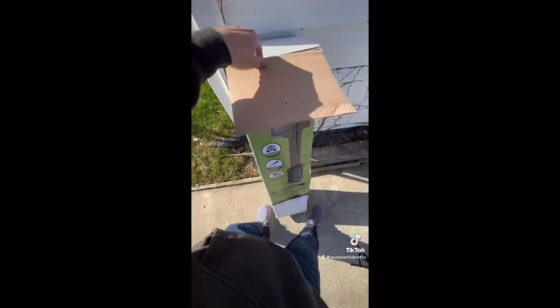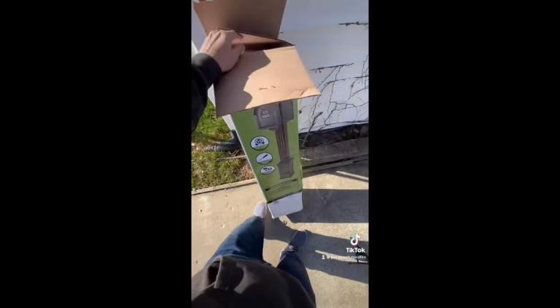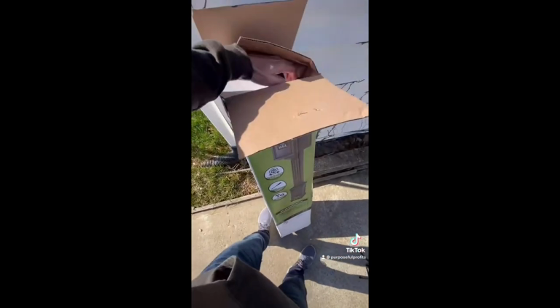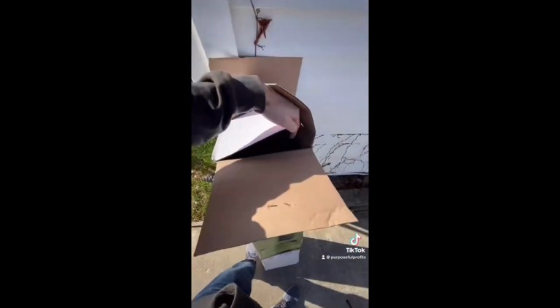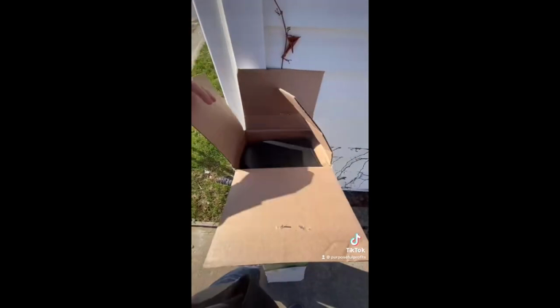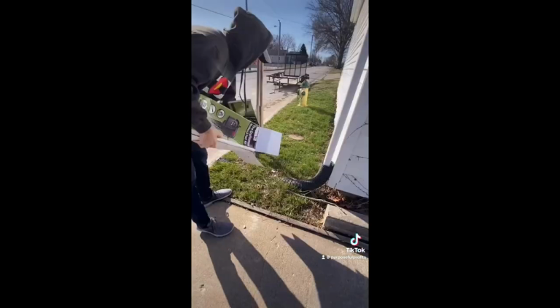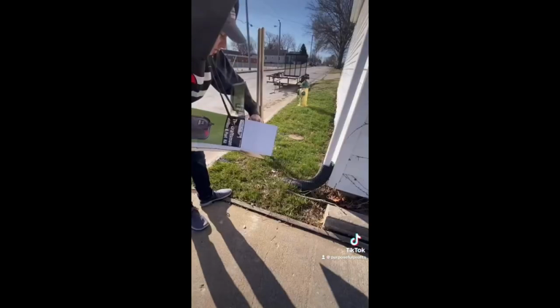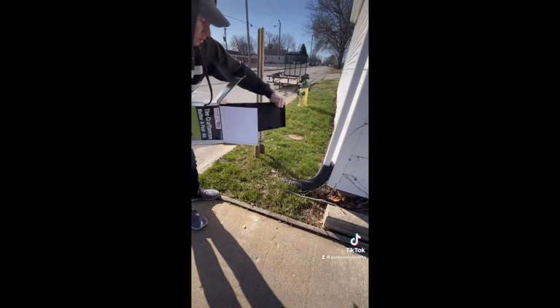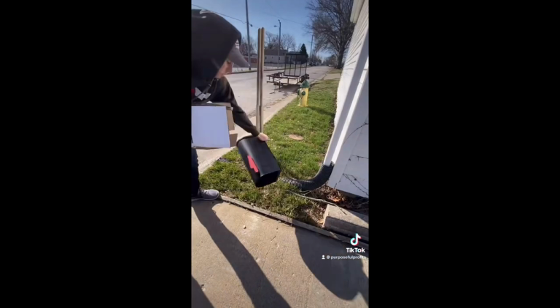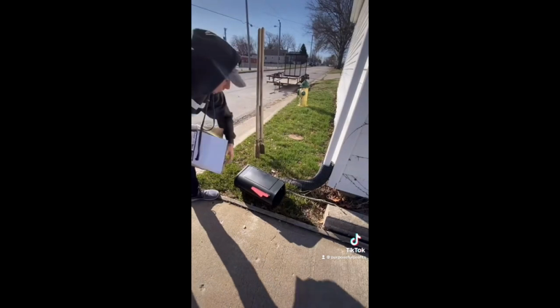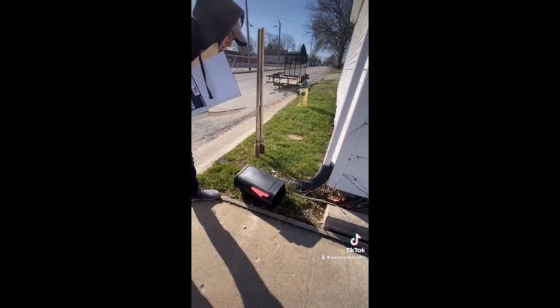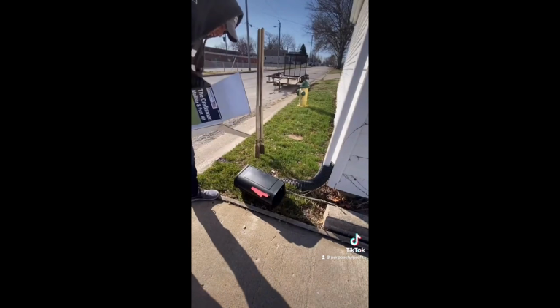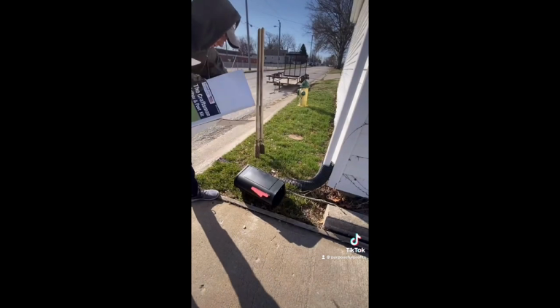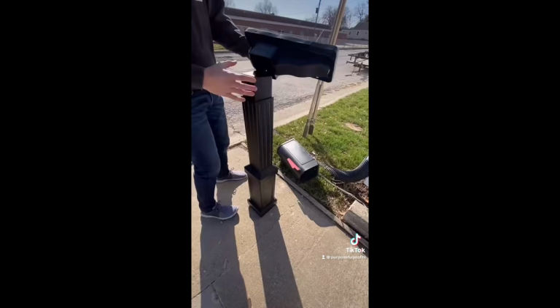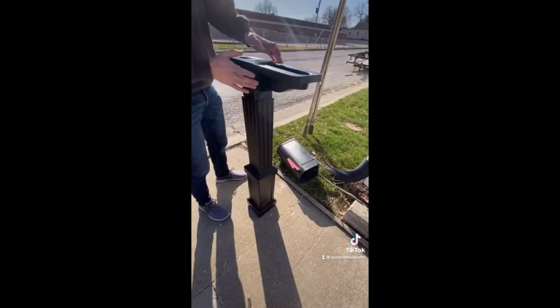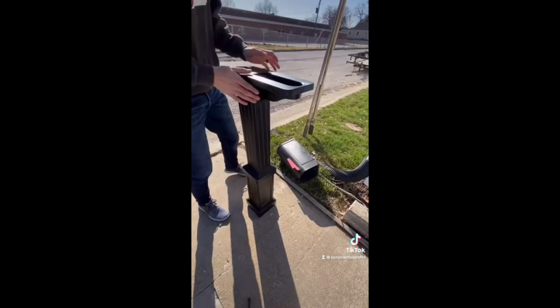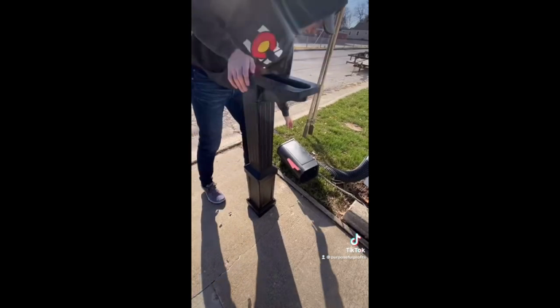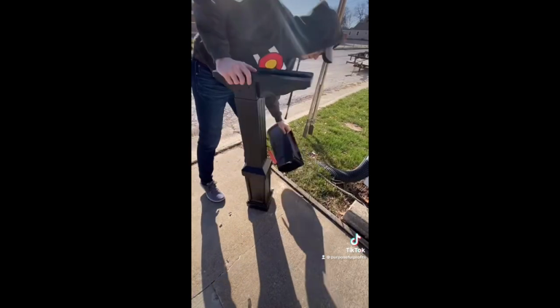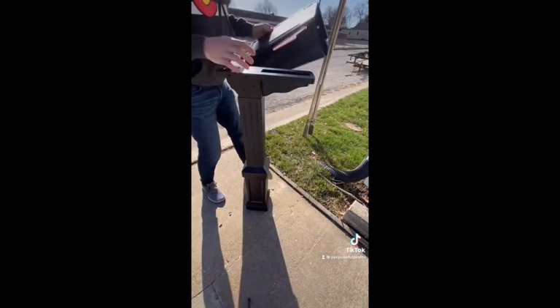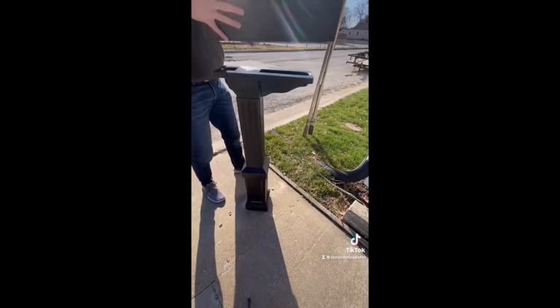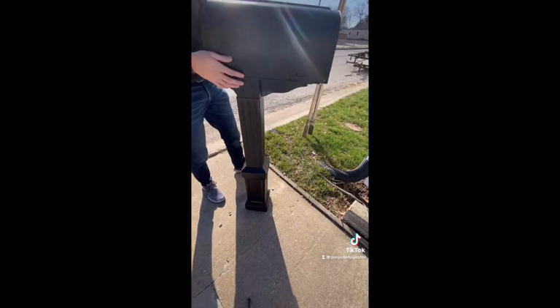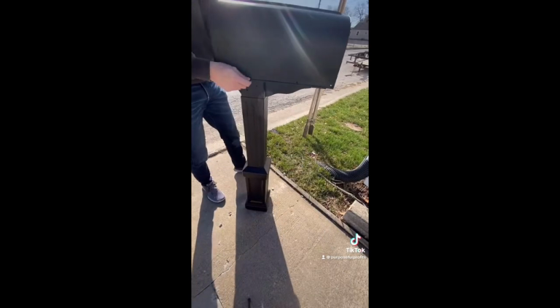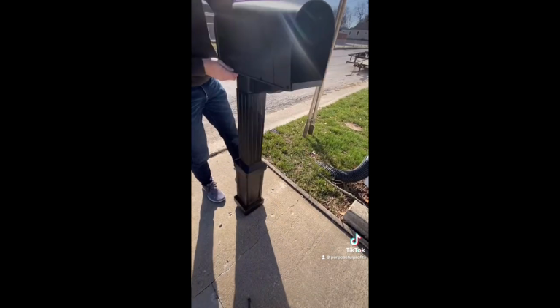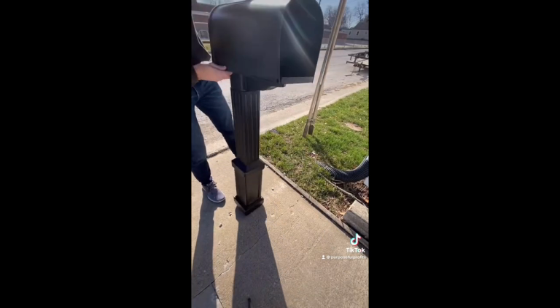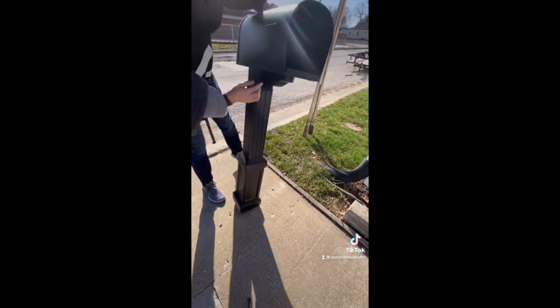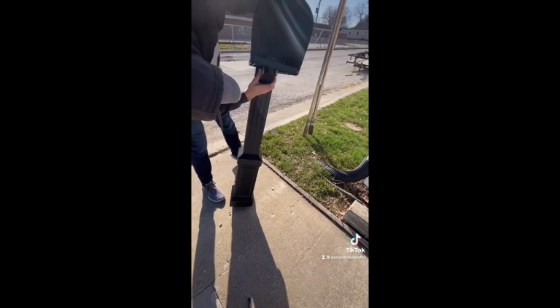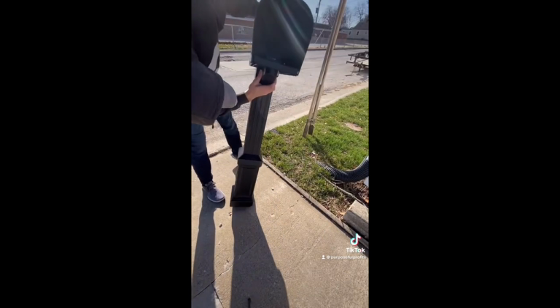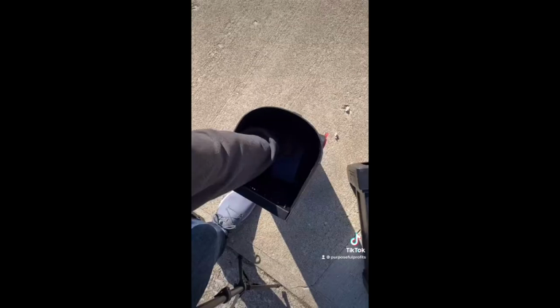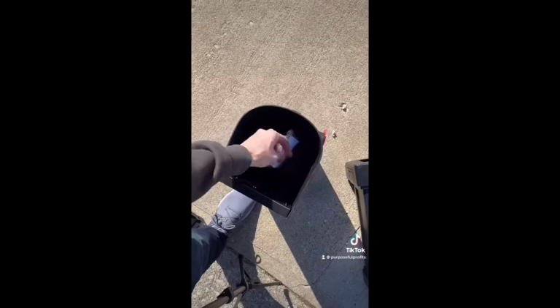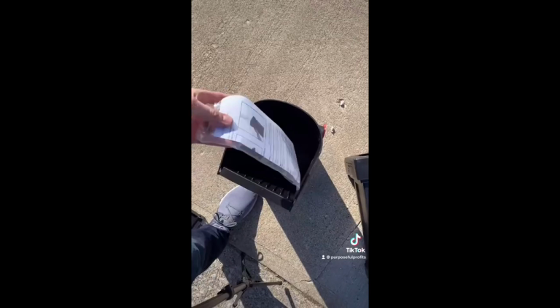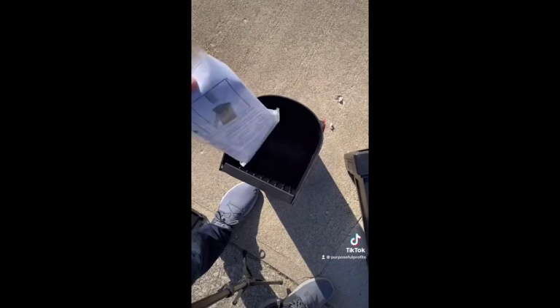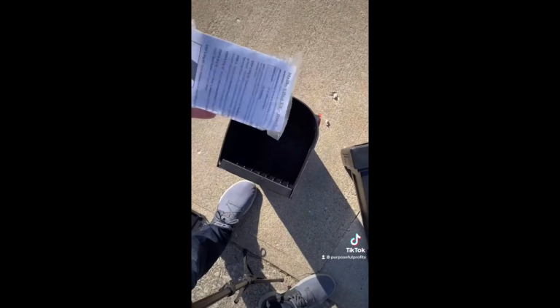This is the mailbox I got from Home Depot. It's very, very high quality — clearly all made of very high quality metal.